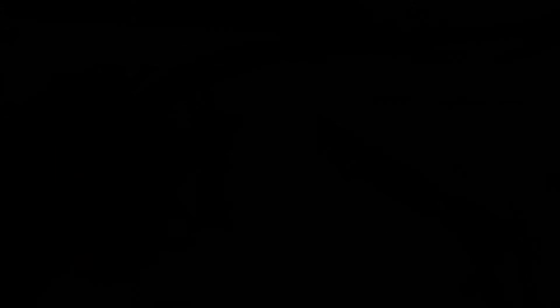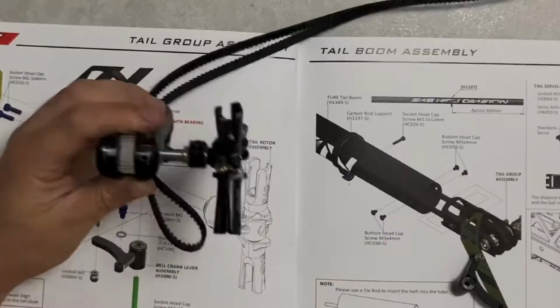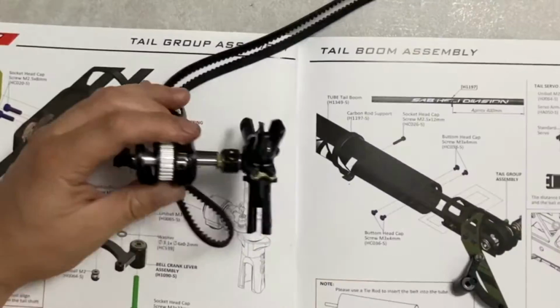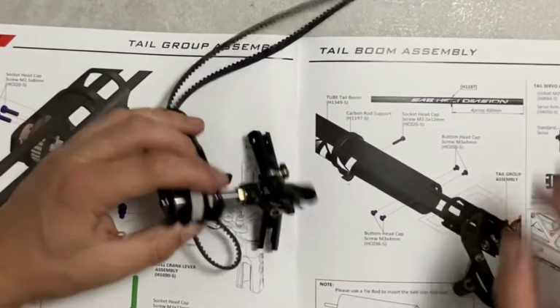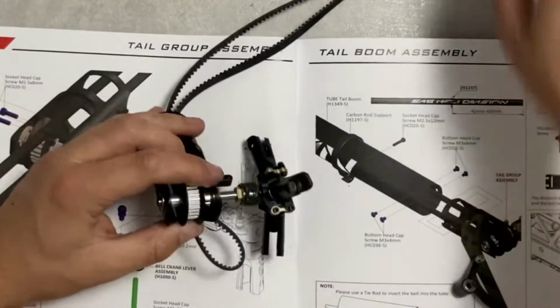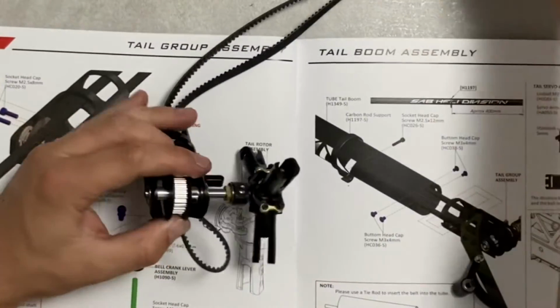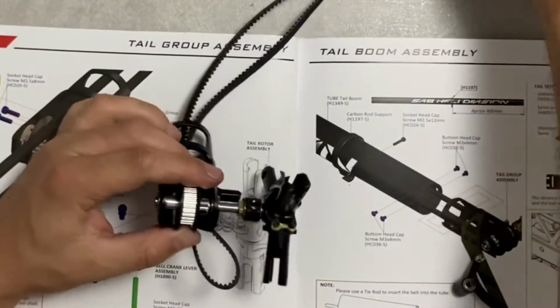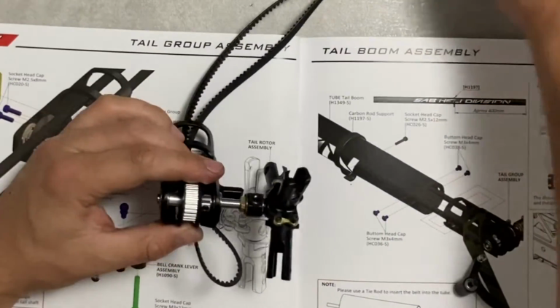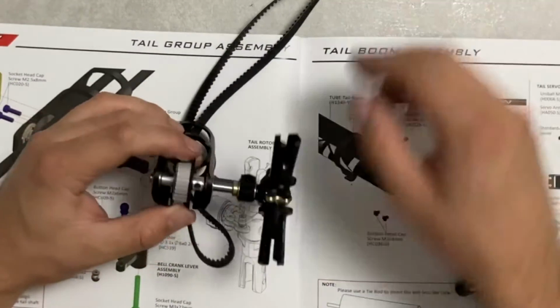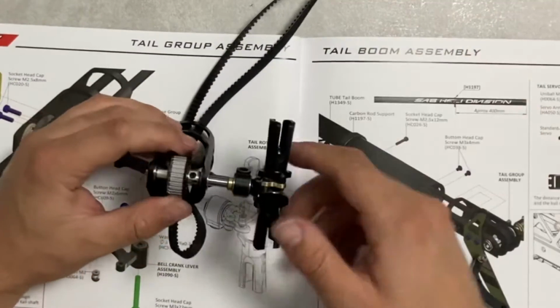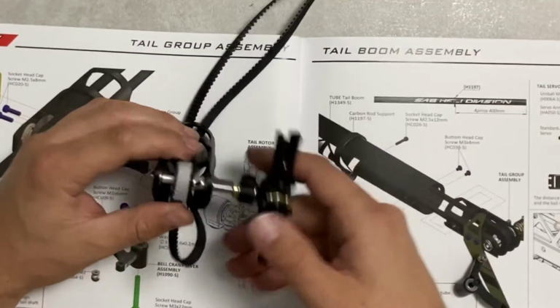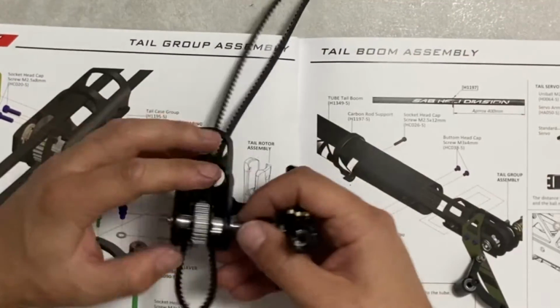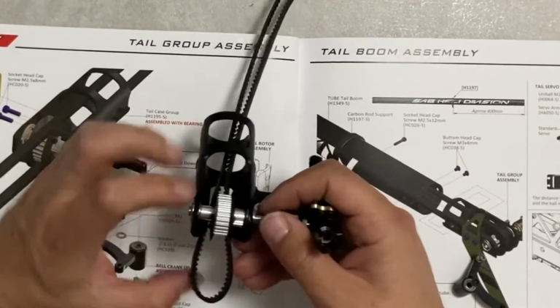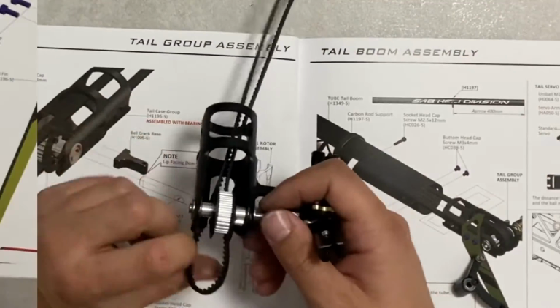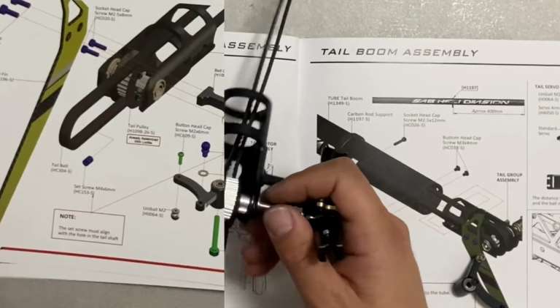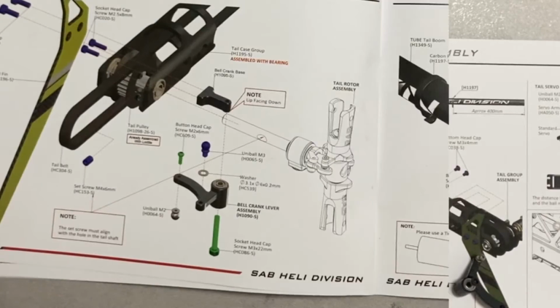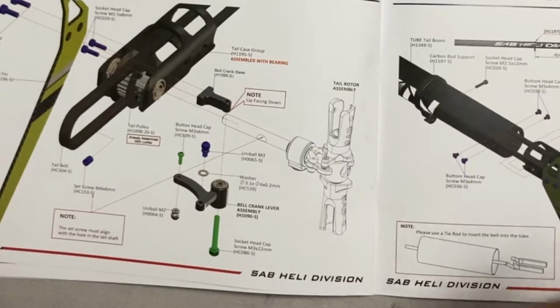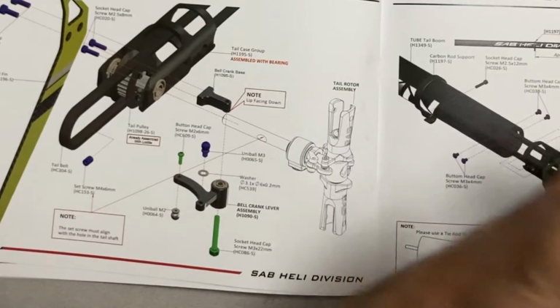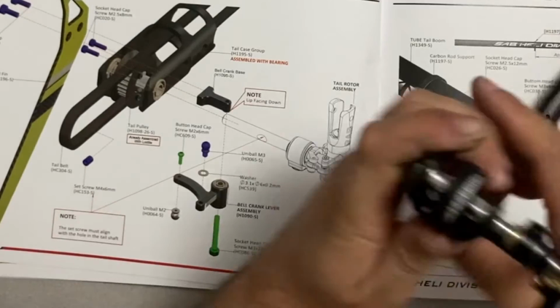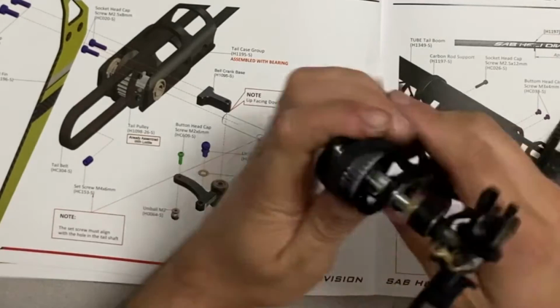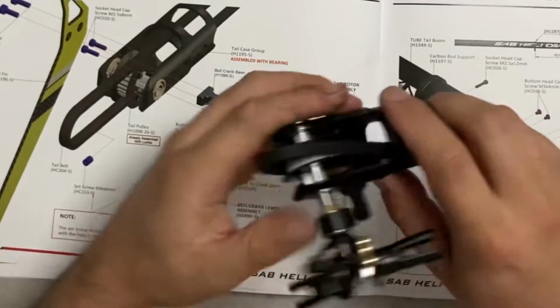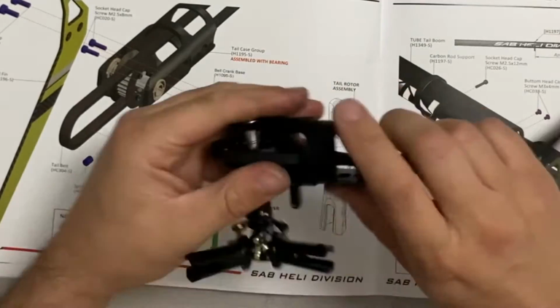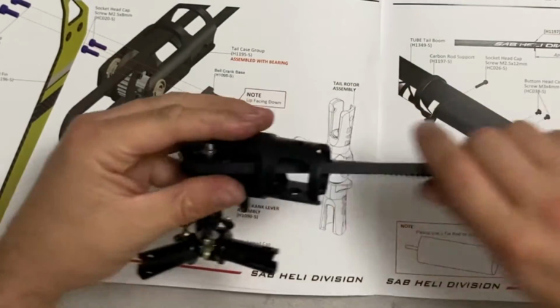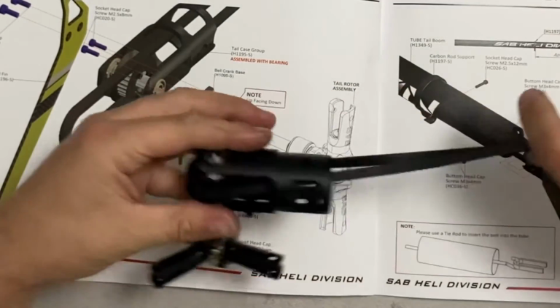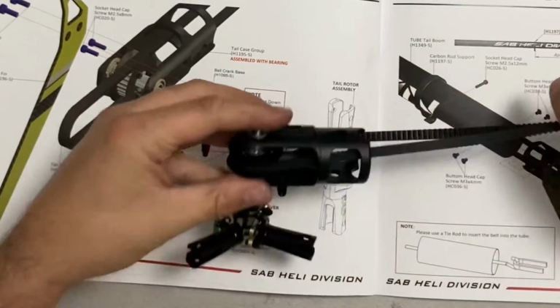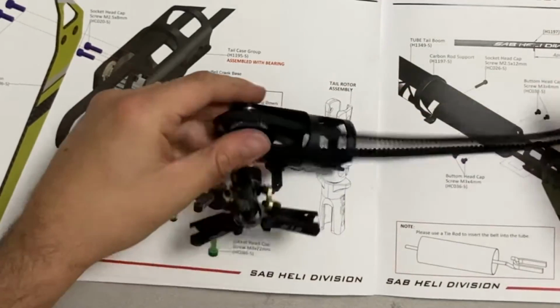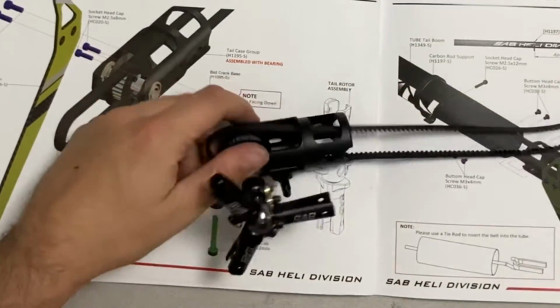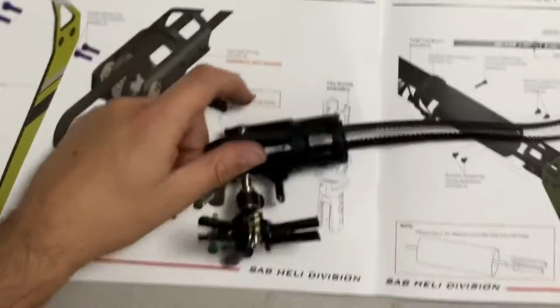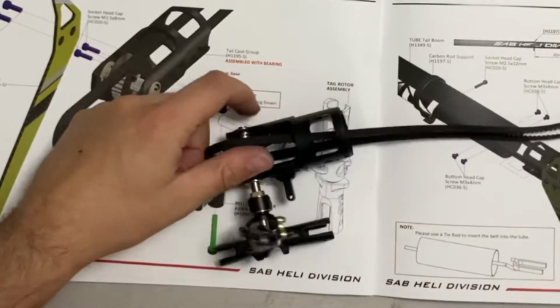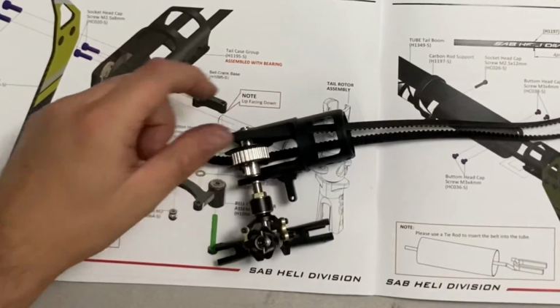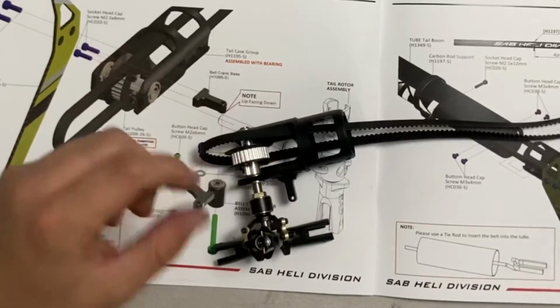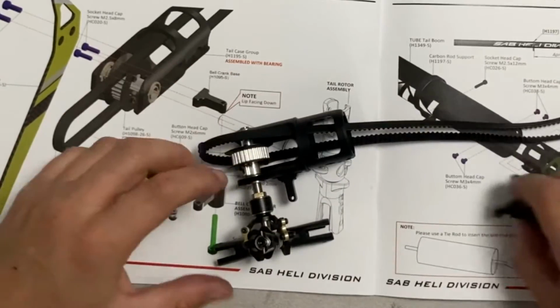Ok, ho pulito i frenafiletti in eccesso. Et voilà. Abbiamo quasi finito.